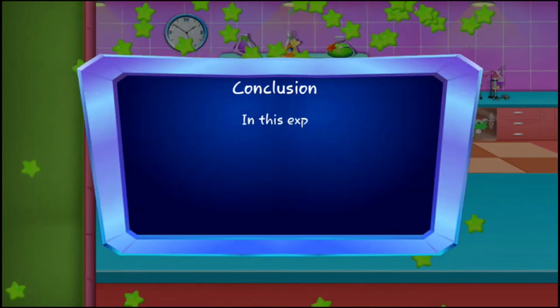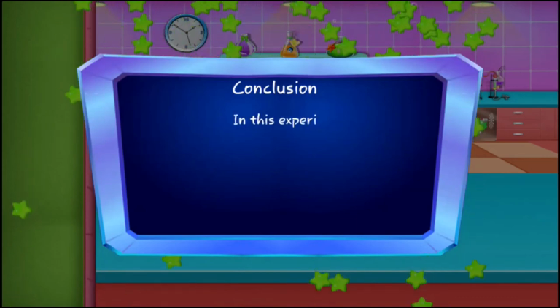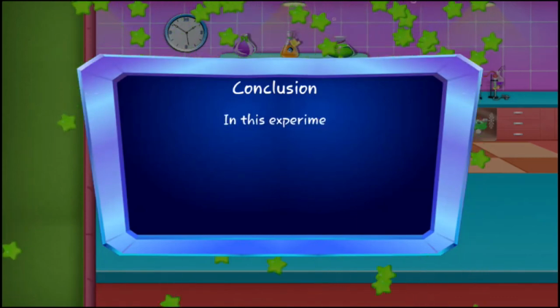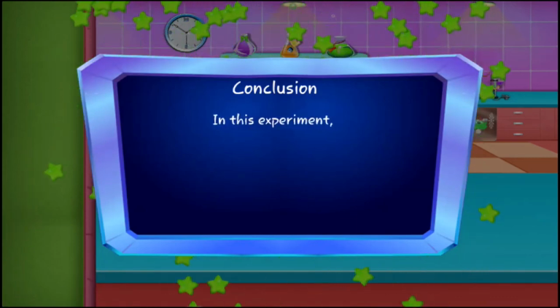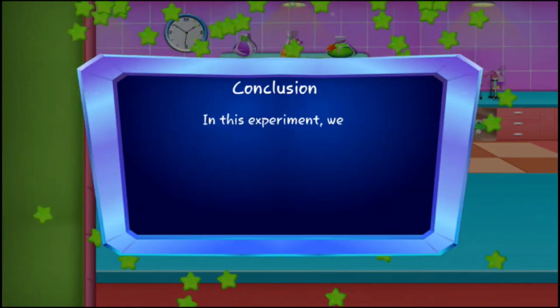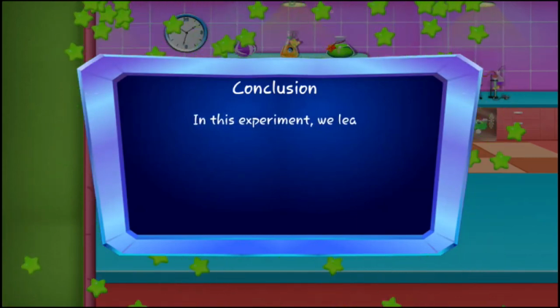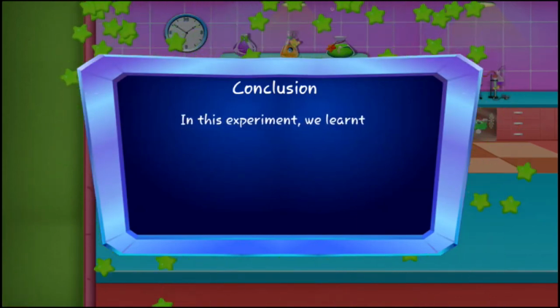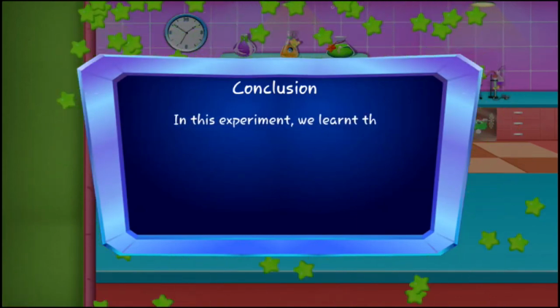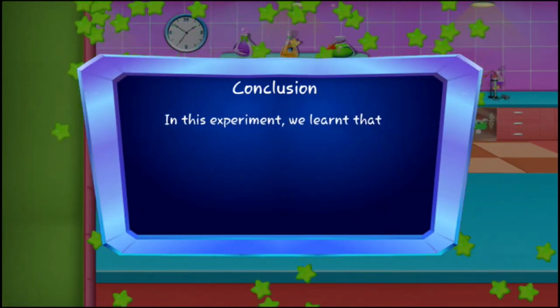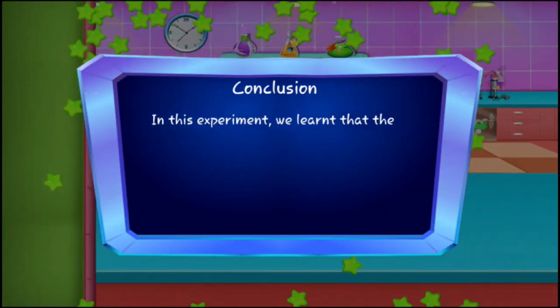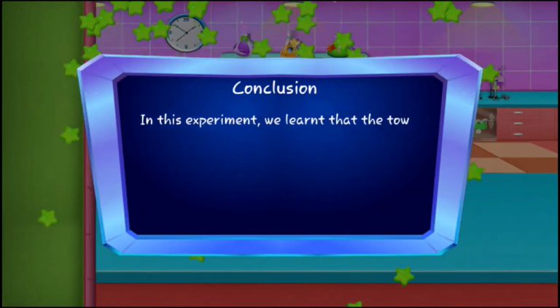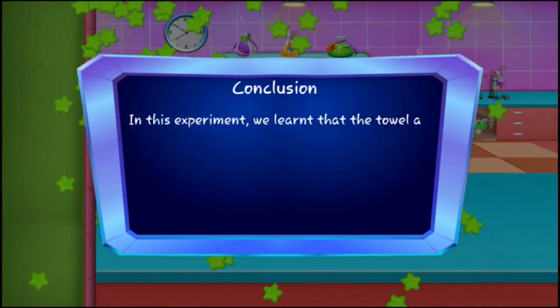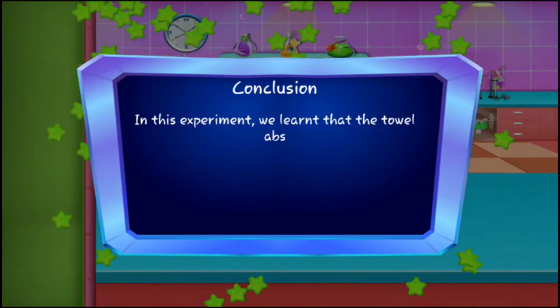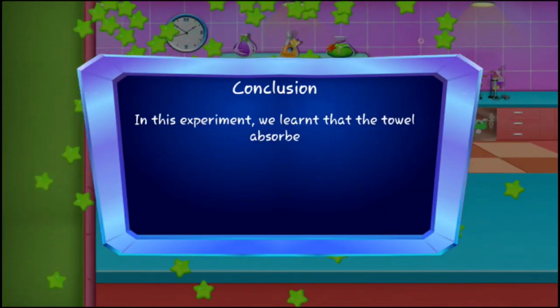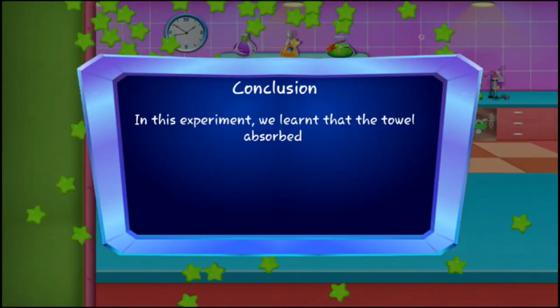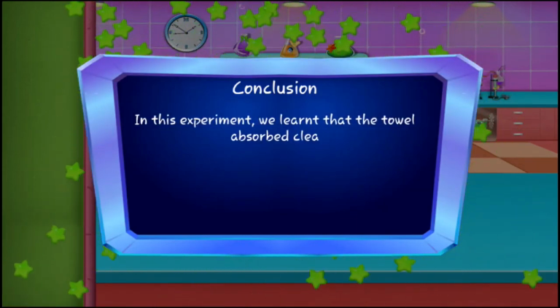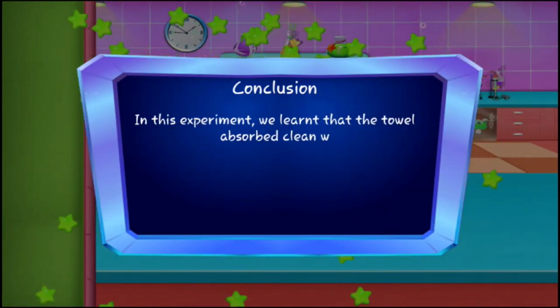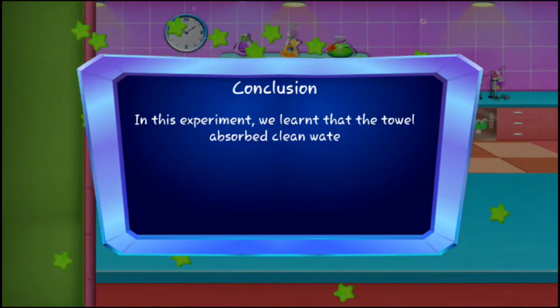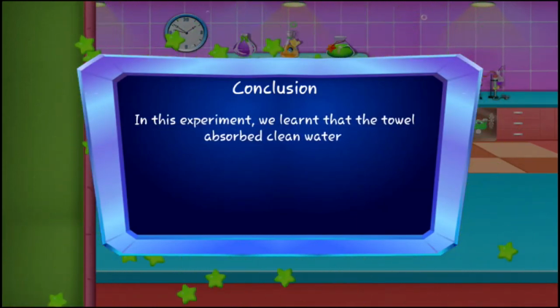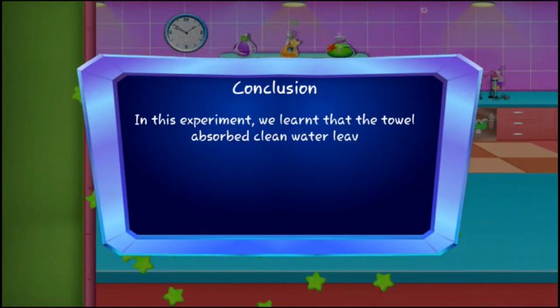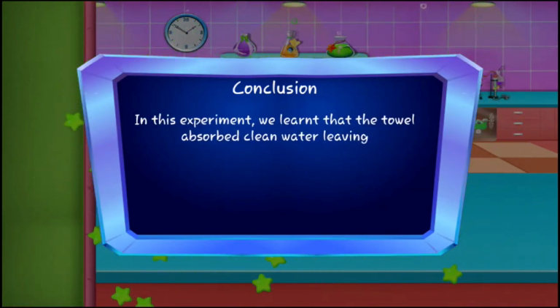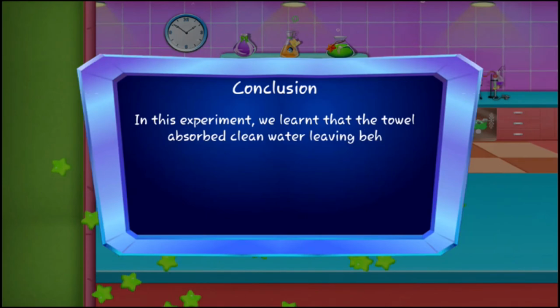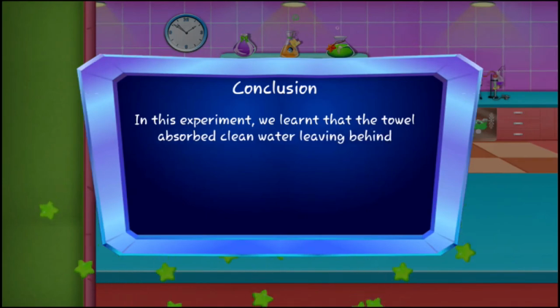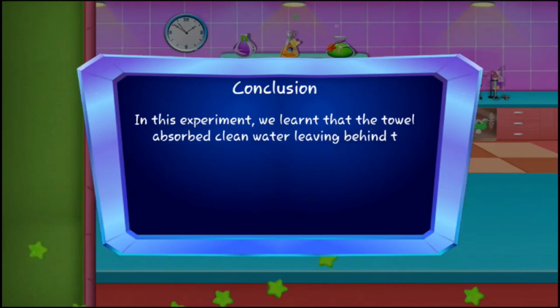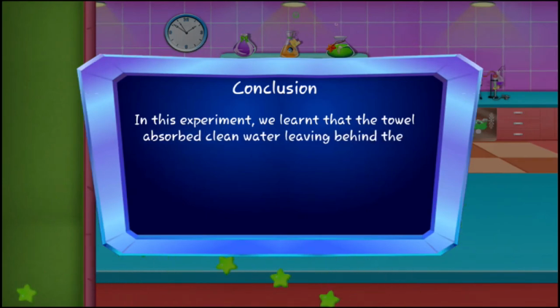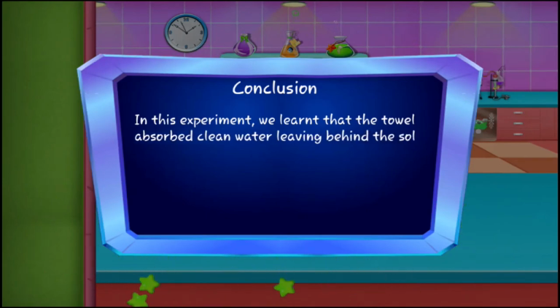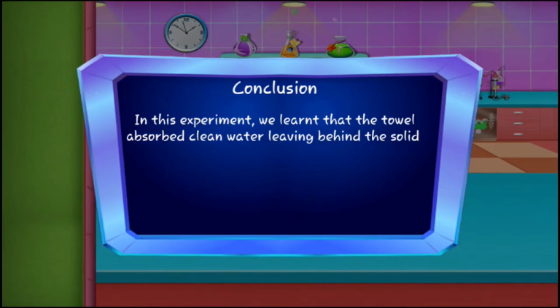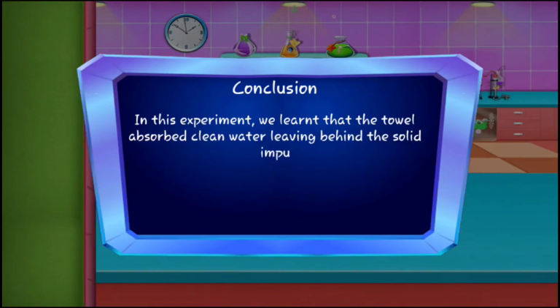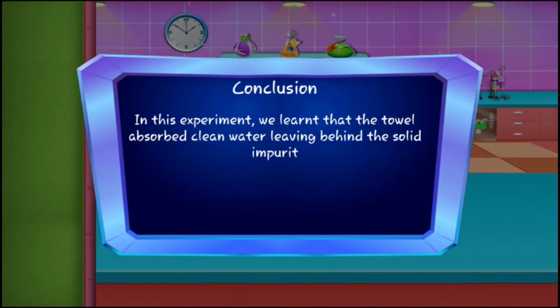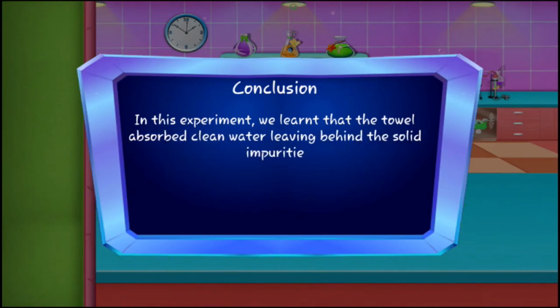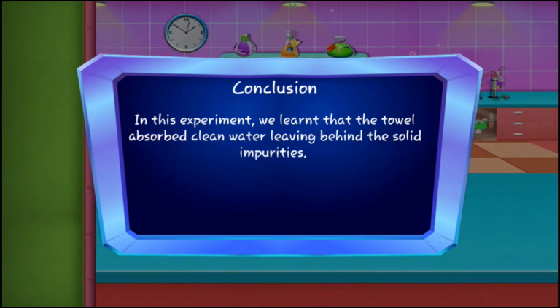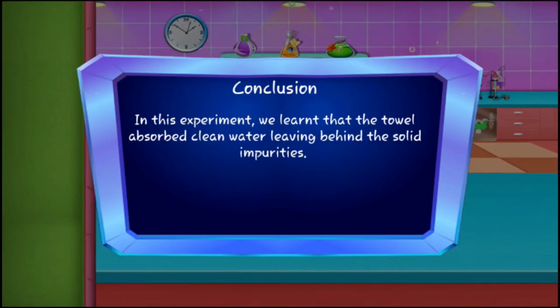In this experiment we learn that the towel absorbed clean water, leaving behind the solid impurities.